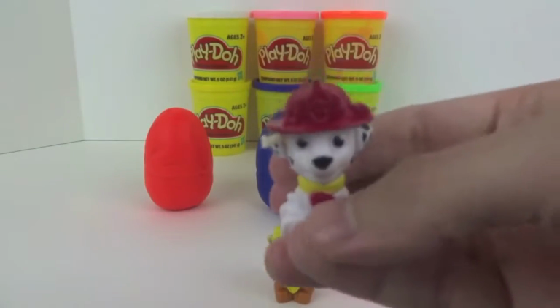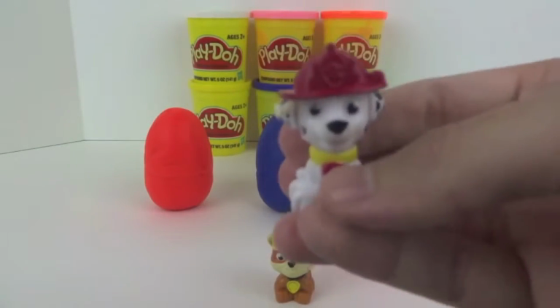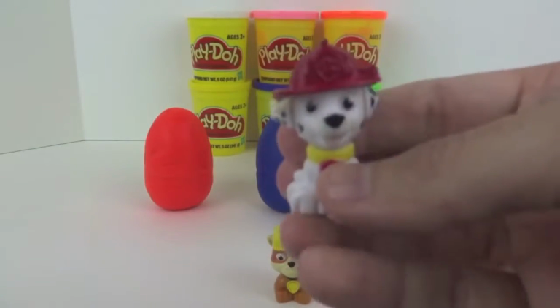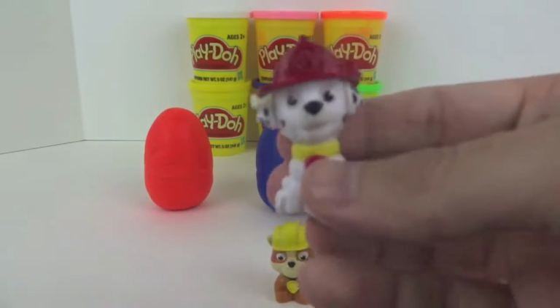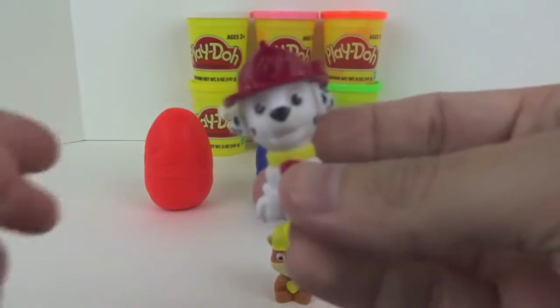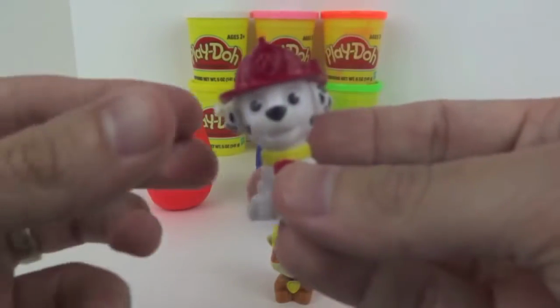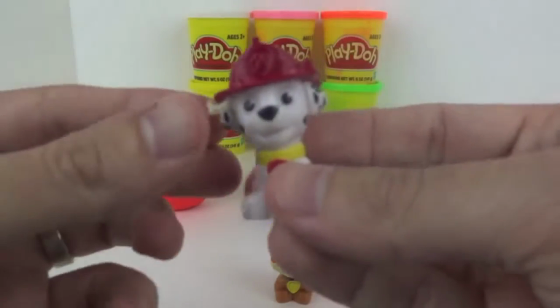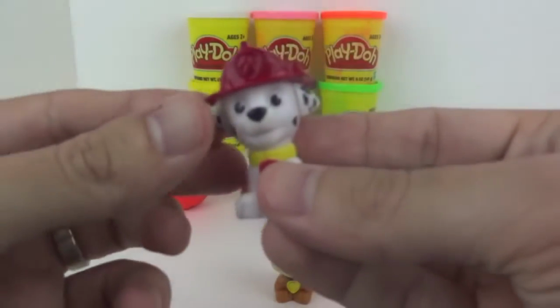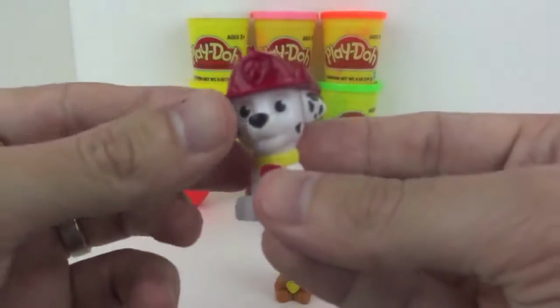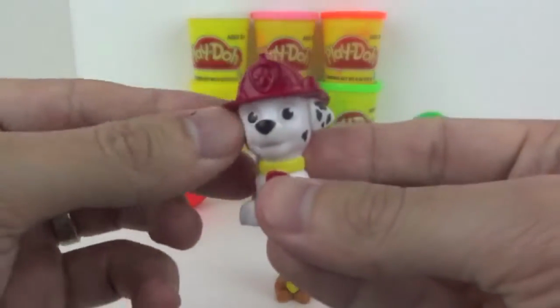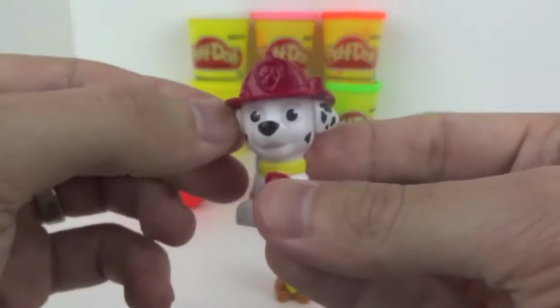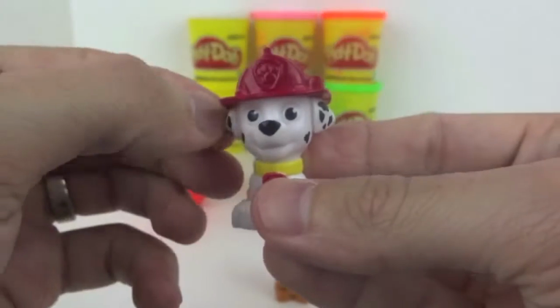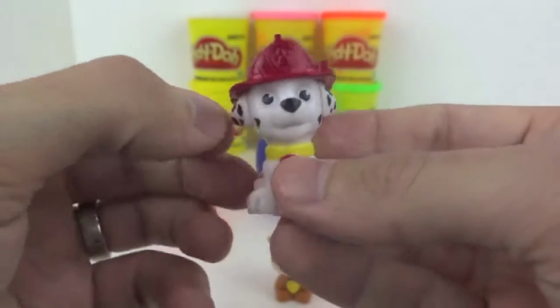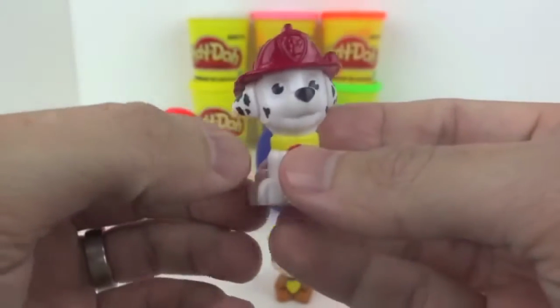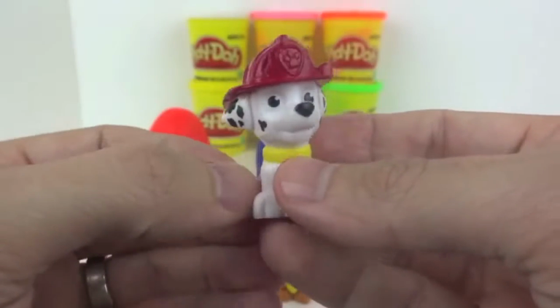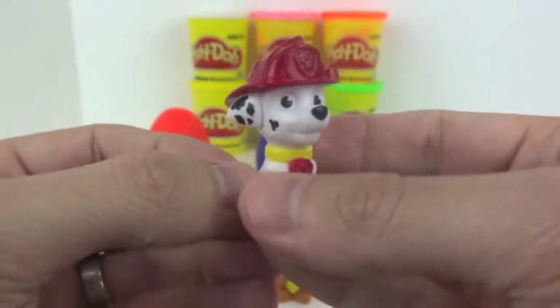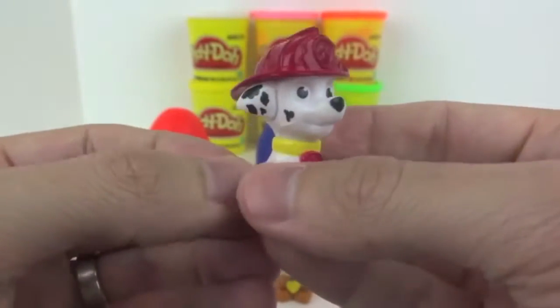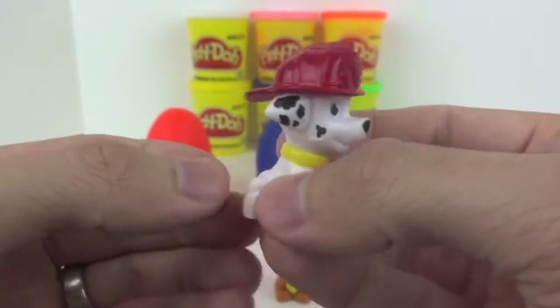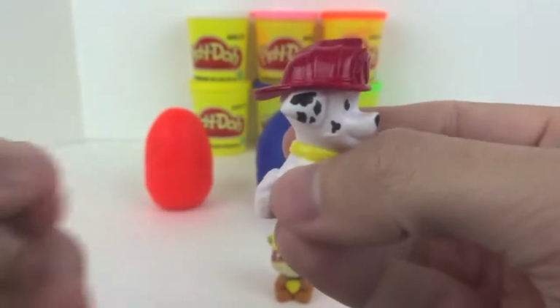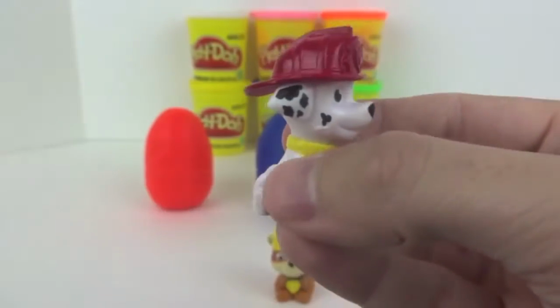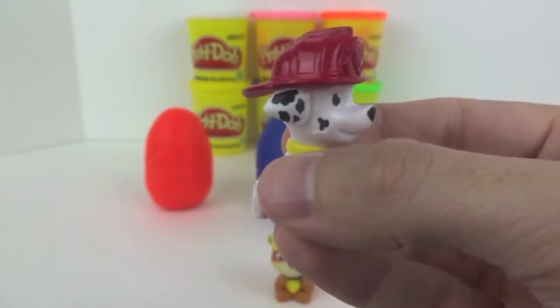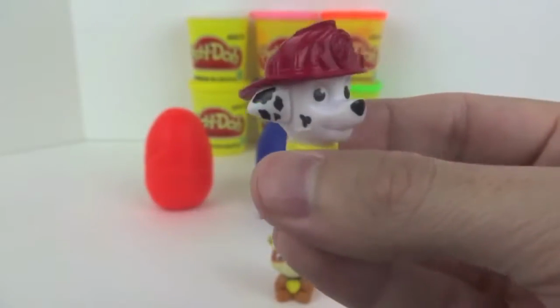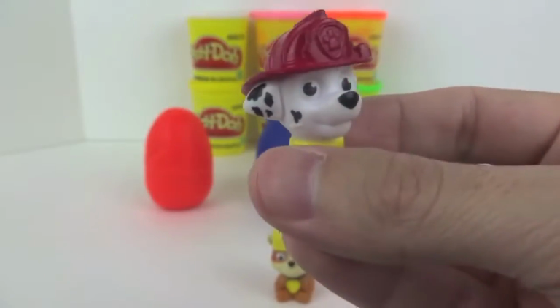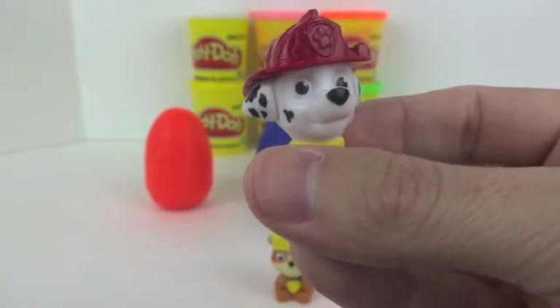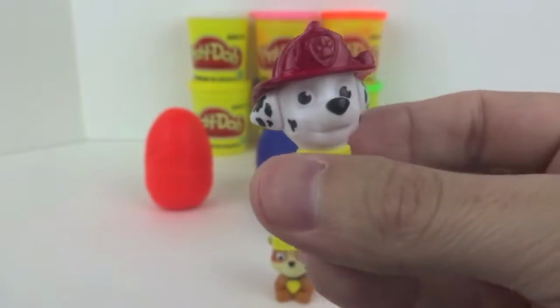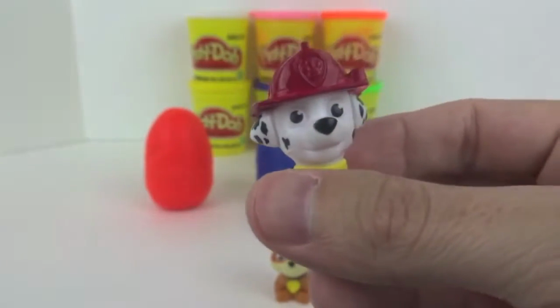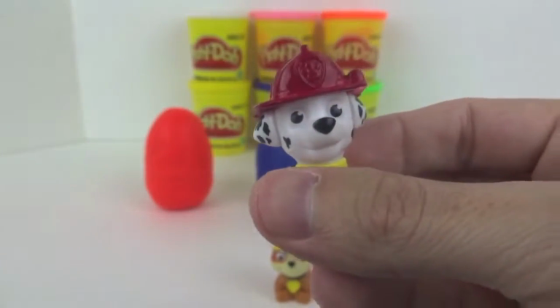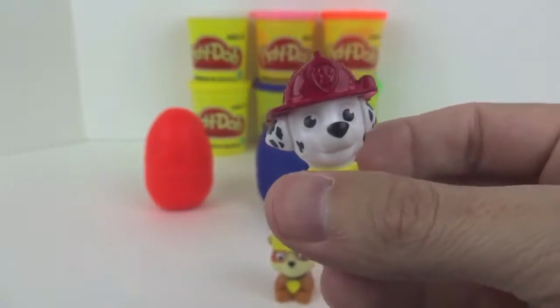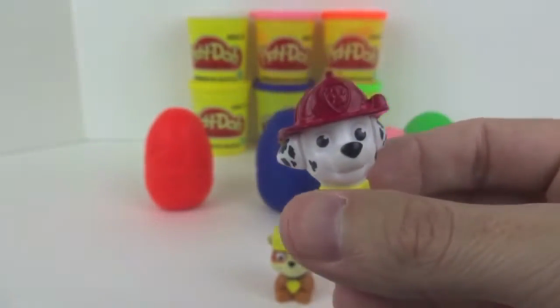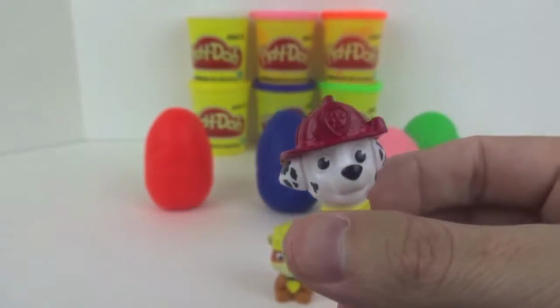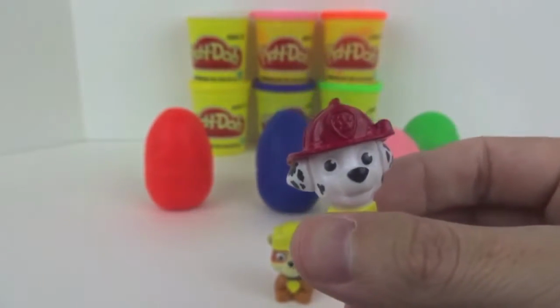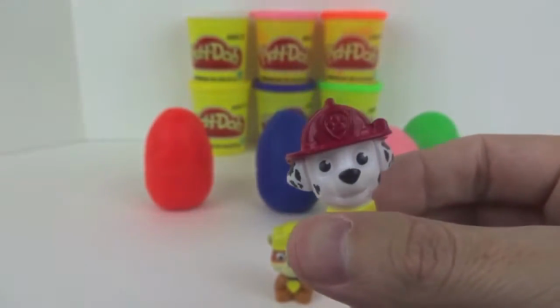Next up is Marshall. Marshall is a Dalmatian pup who is silly and clumsy. His main color is red.